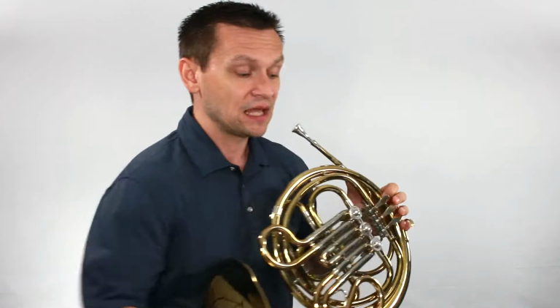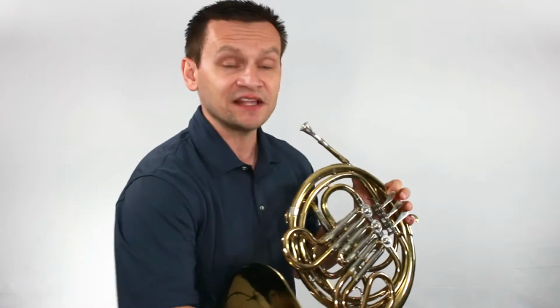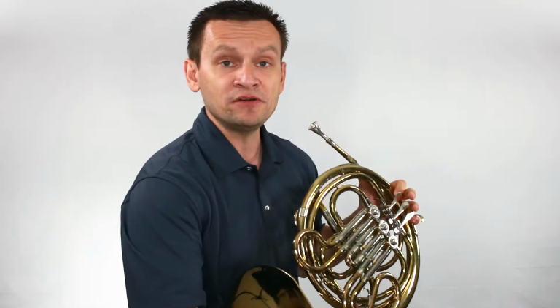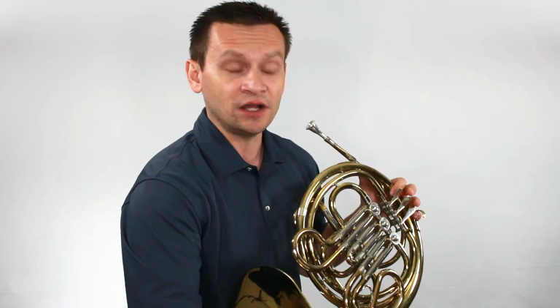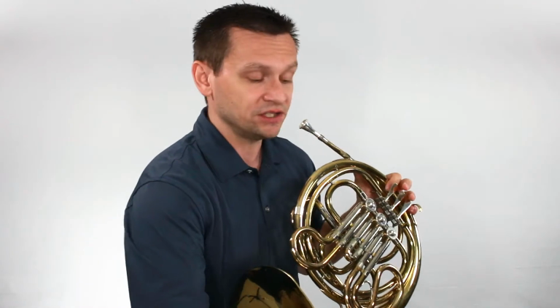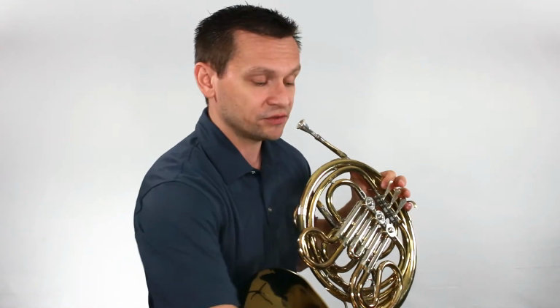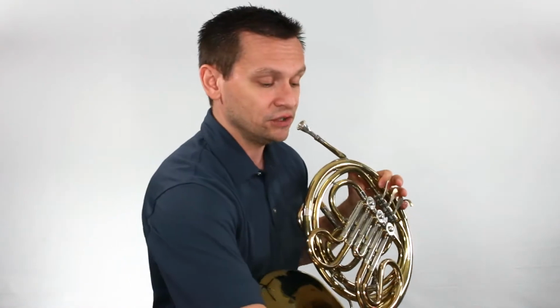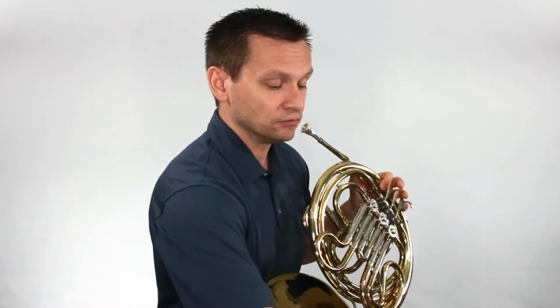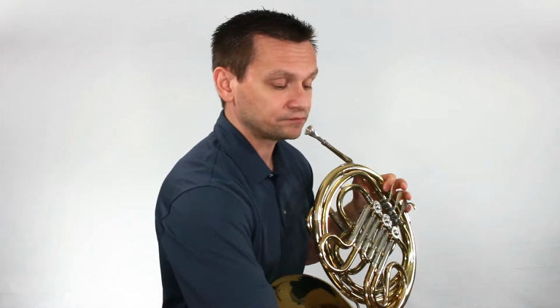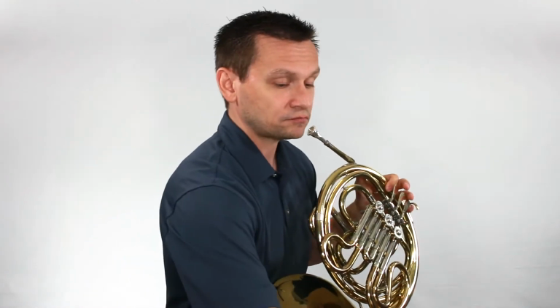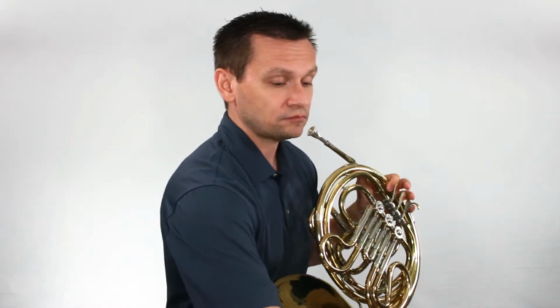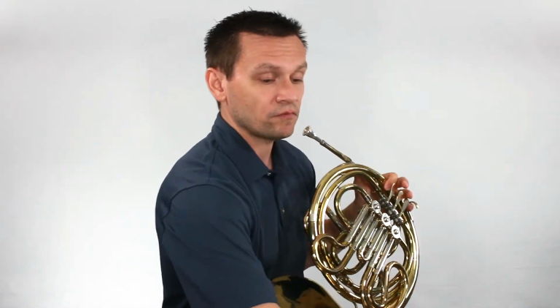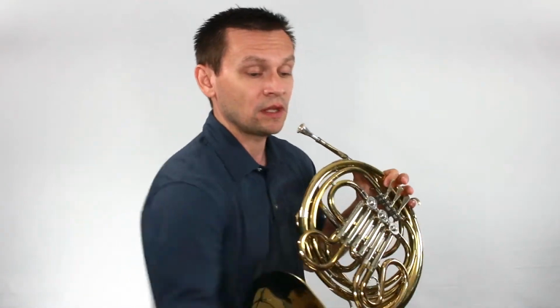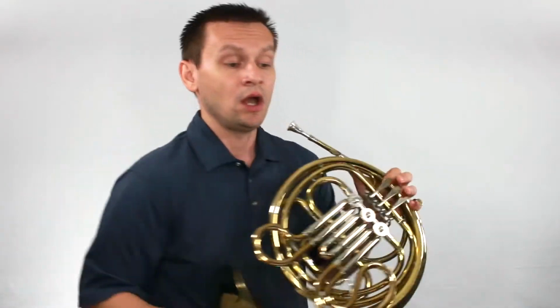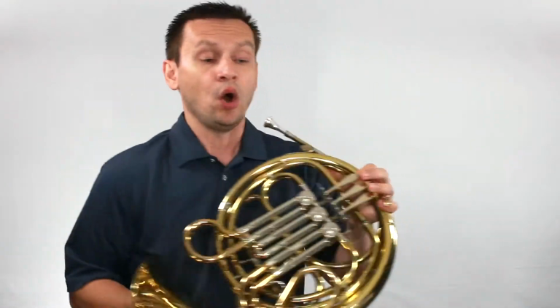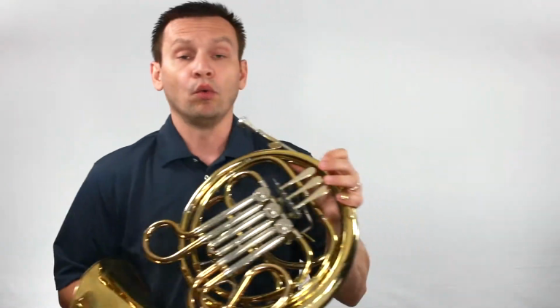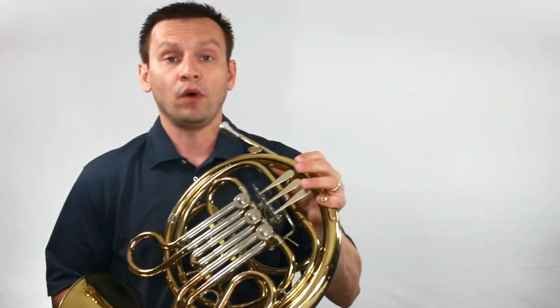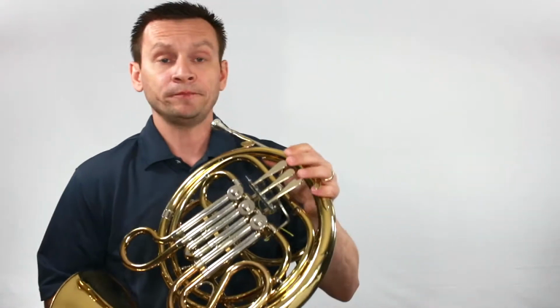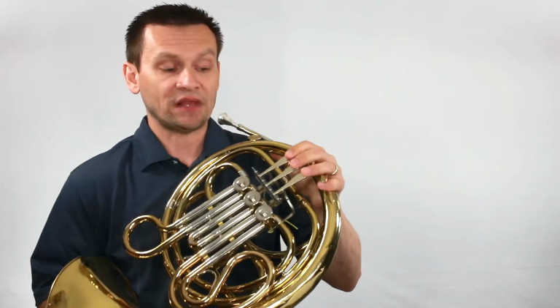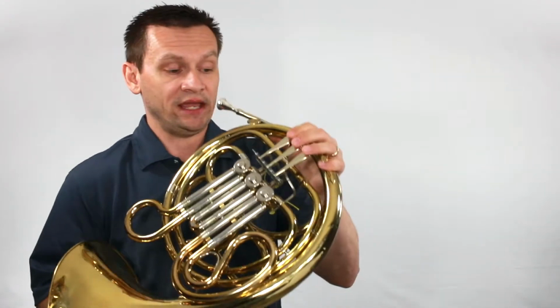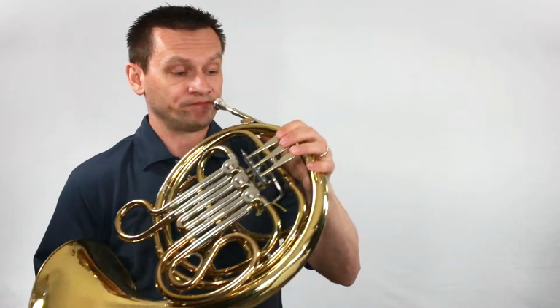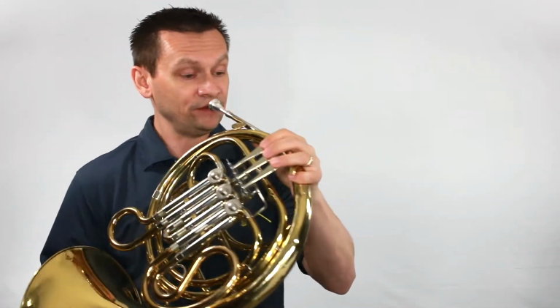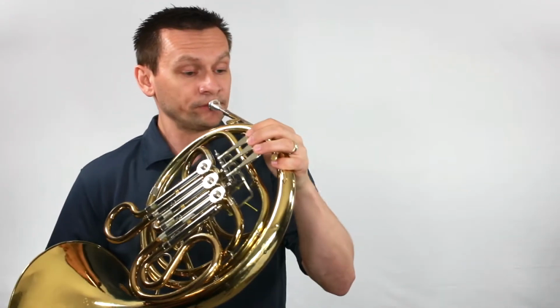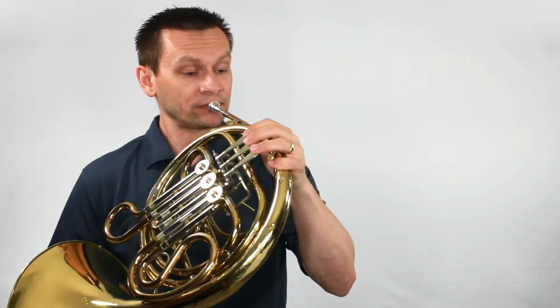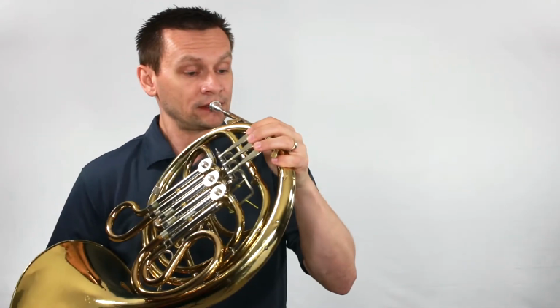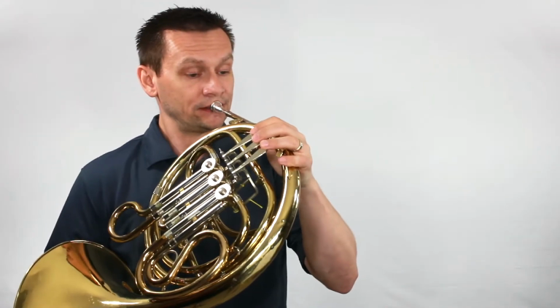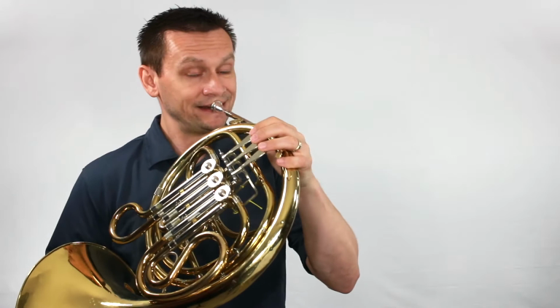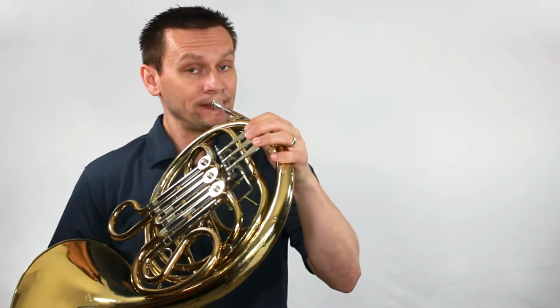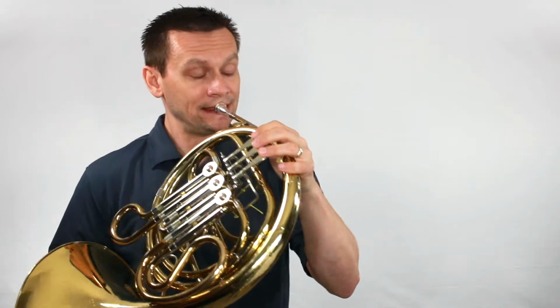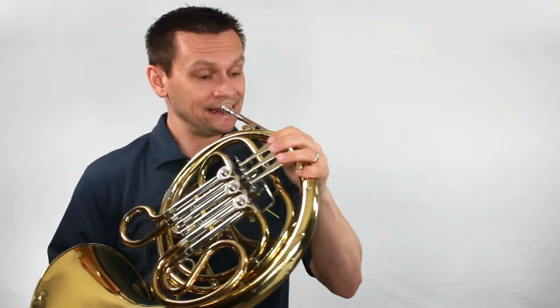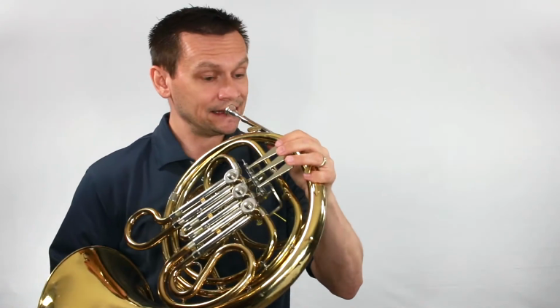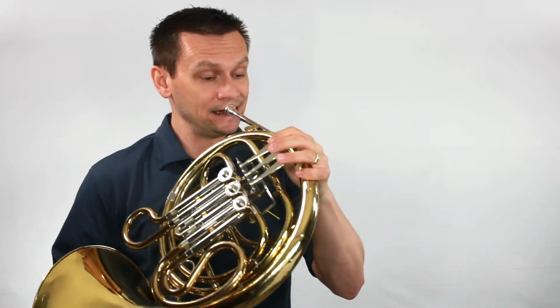Let's move on to number two. One, and two, ready, and go.